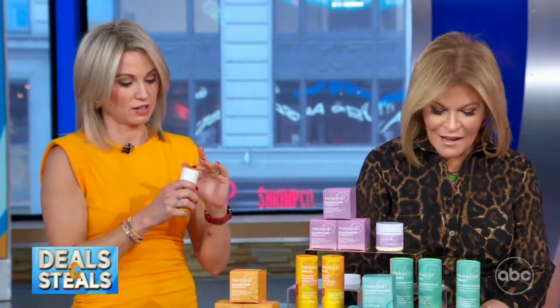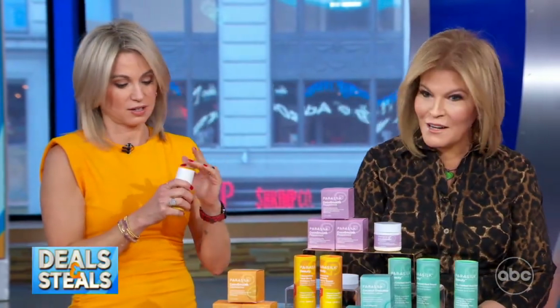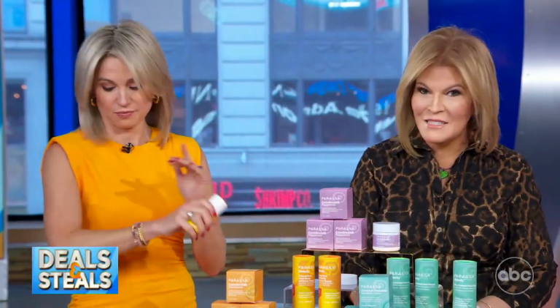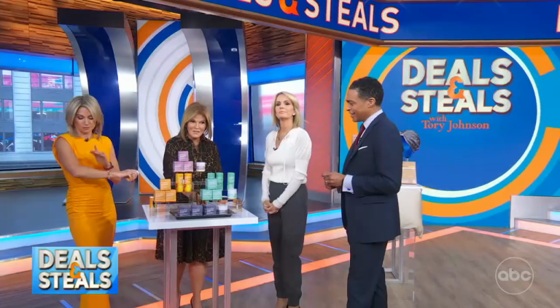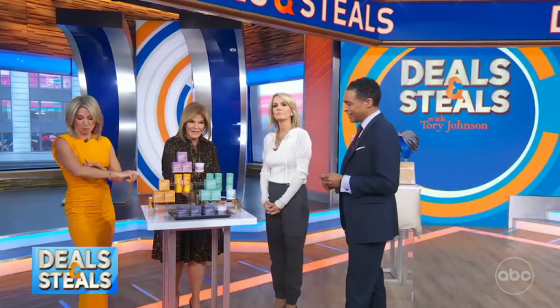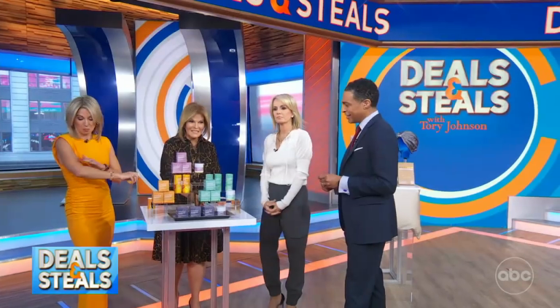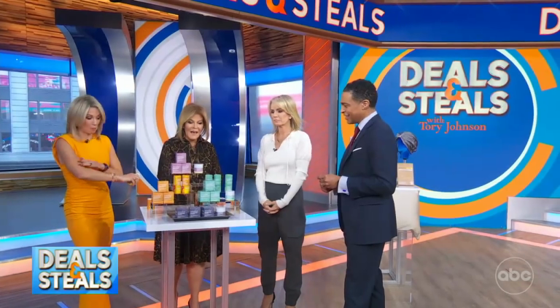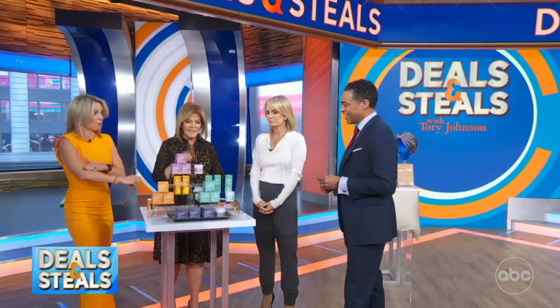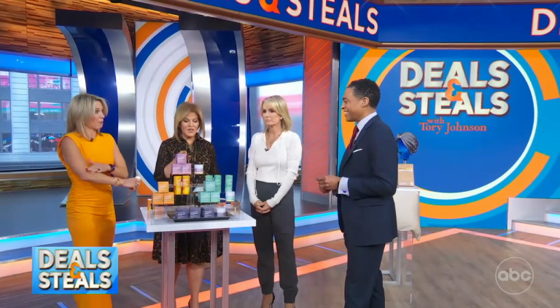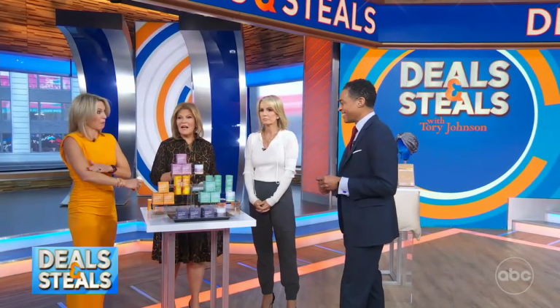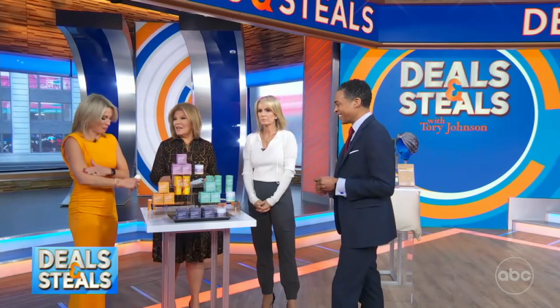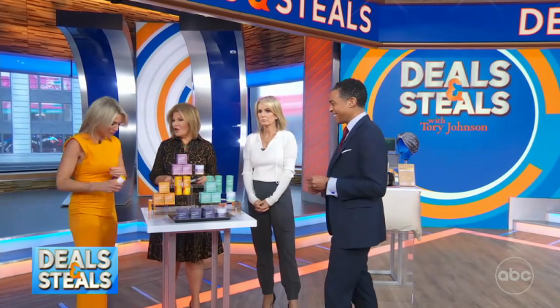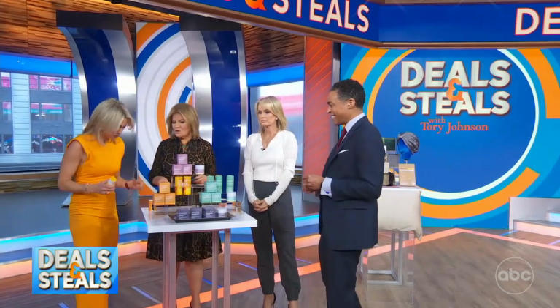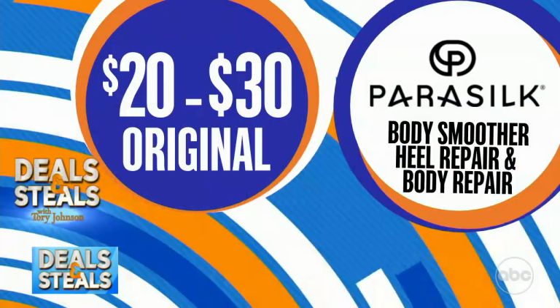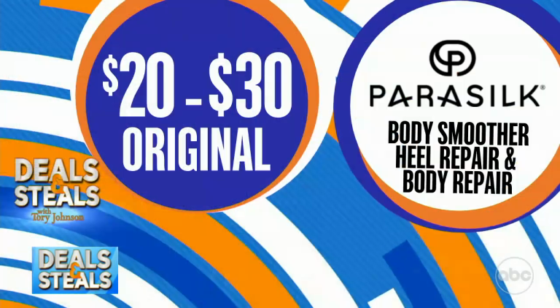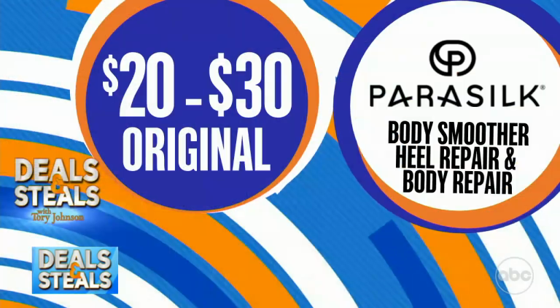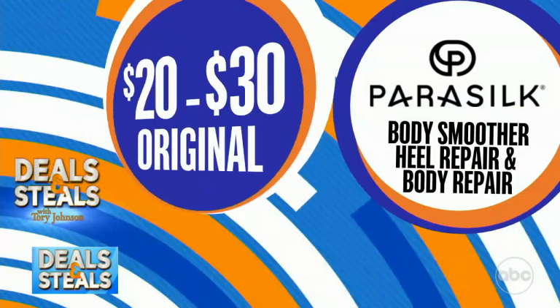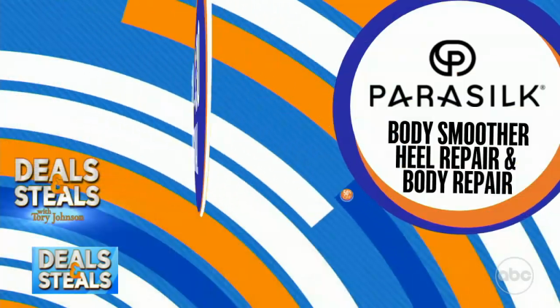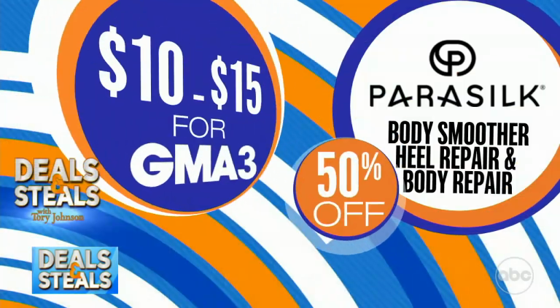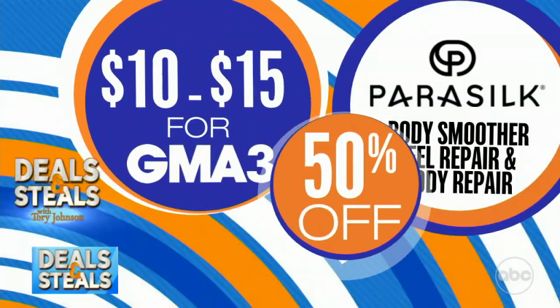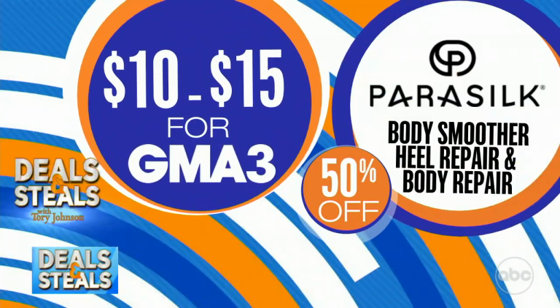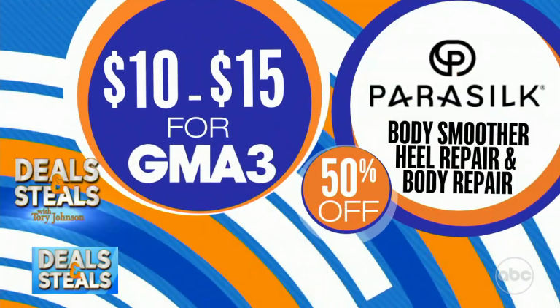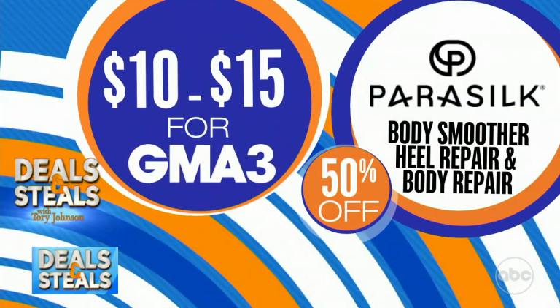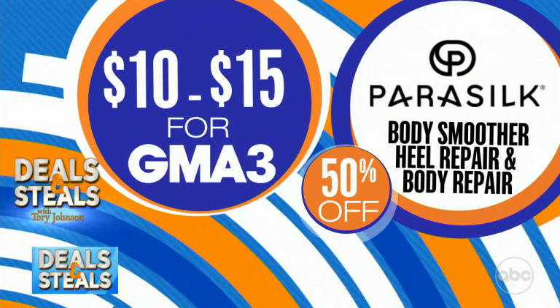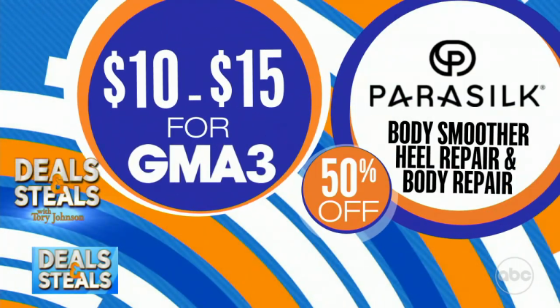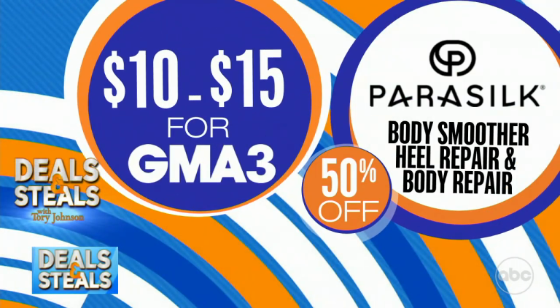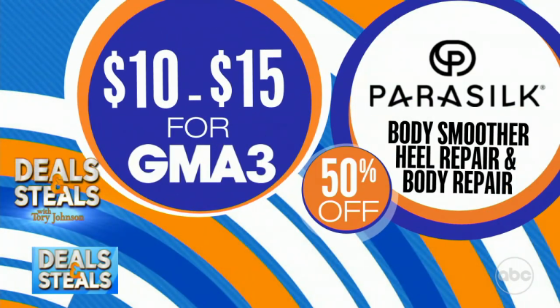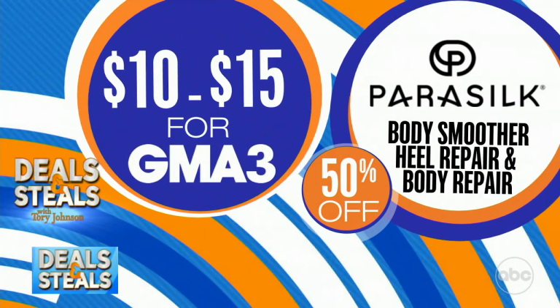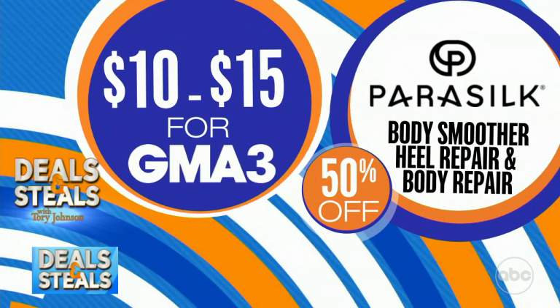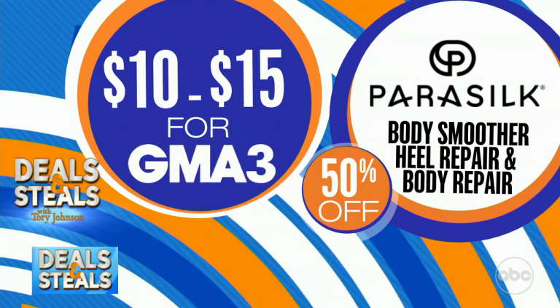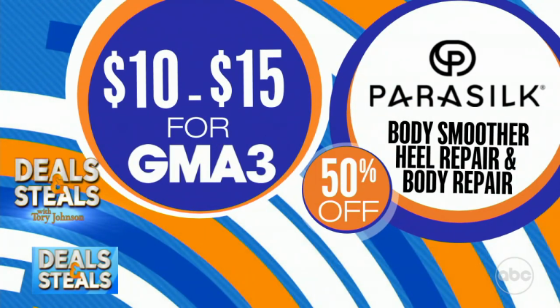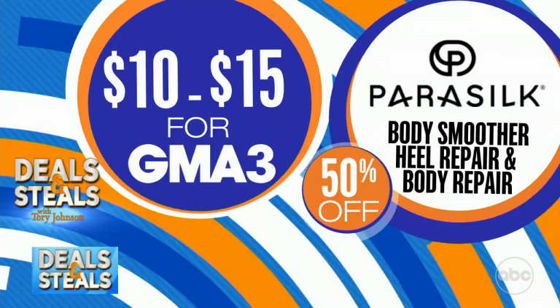We've got a lot of great scents going on today. These start at $10 with our deal. Great for any dry area — I need this for cracked heels.